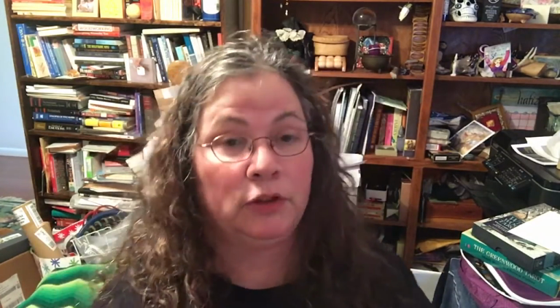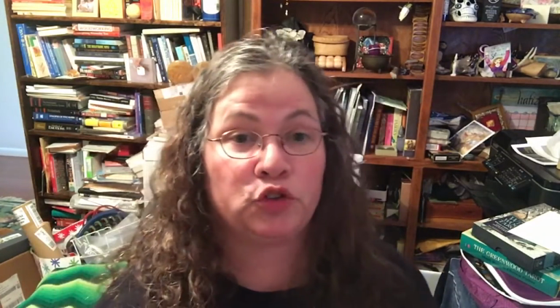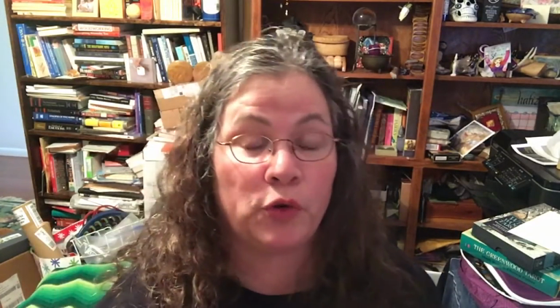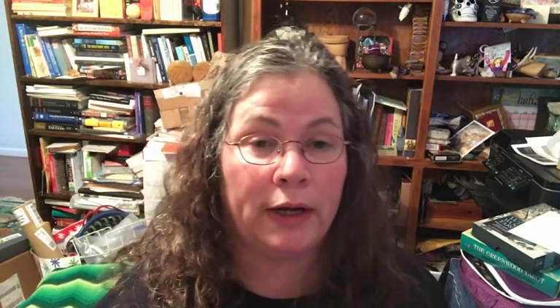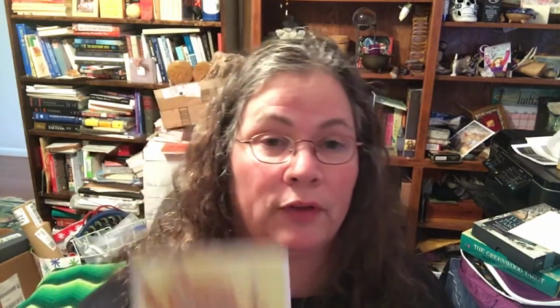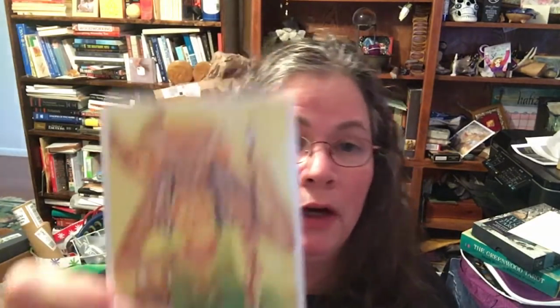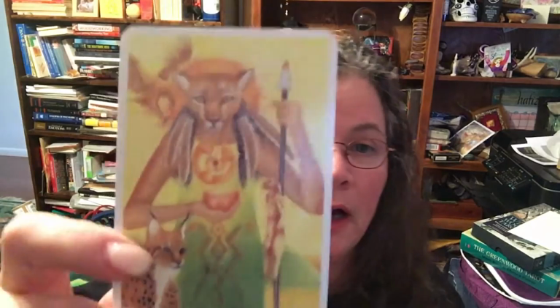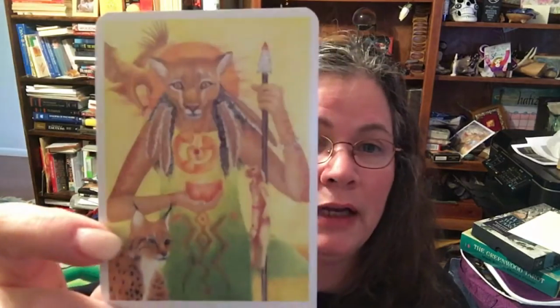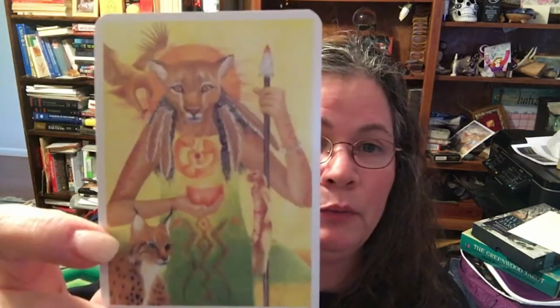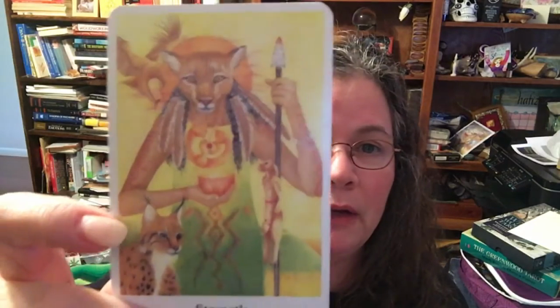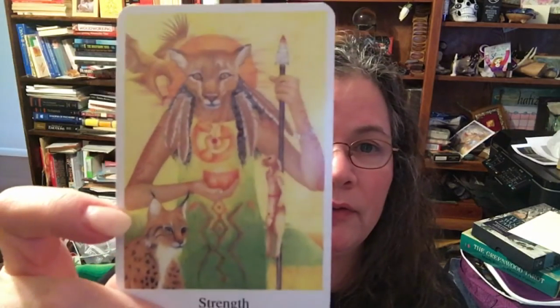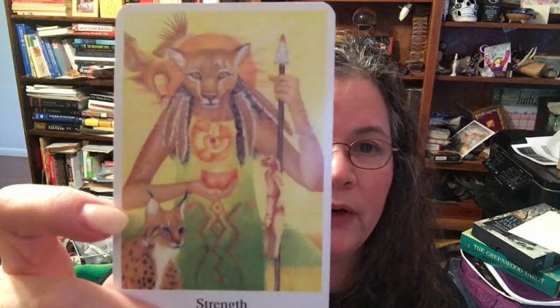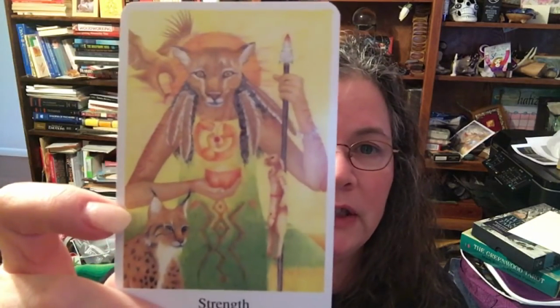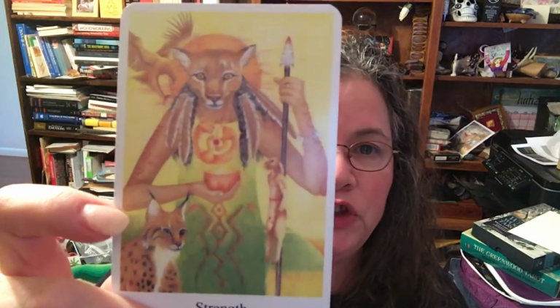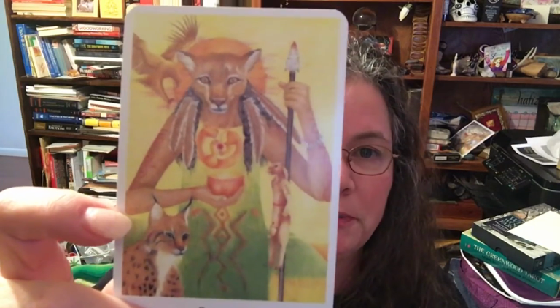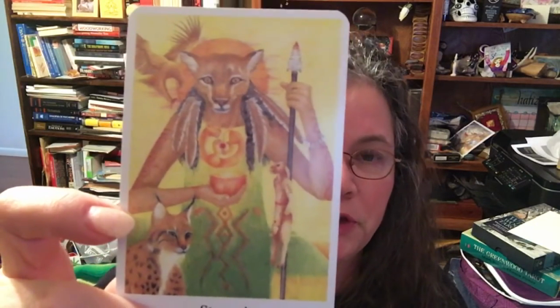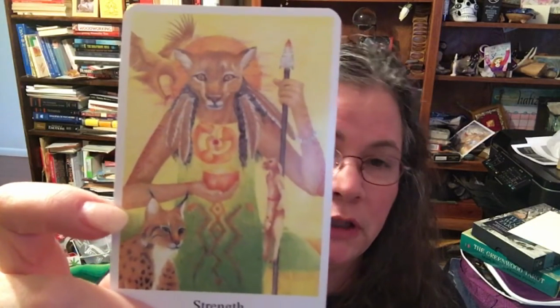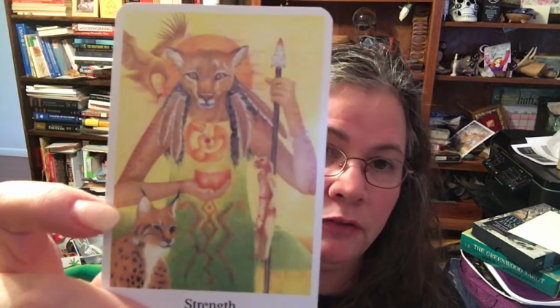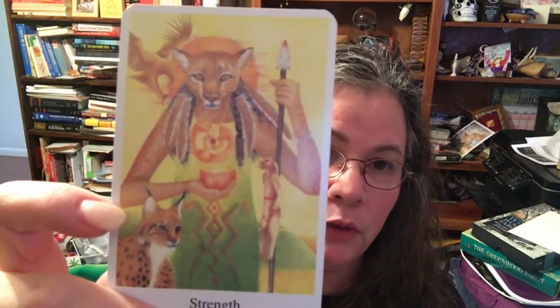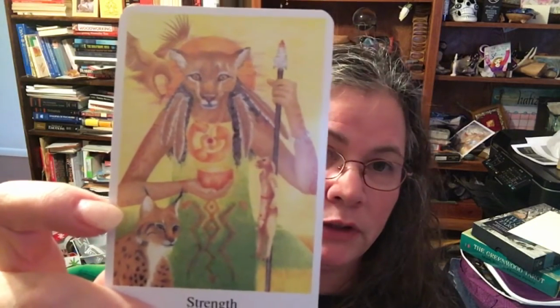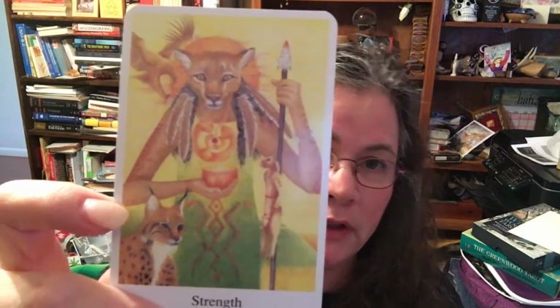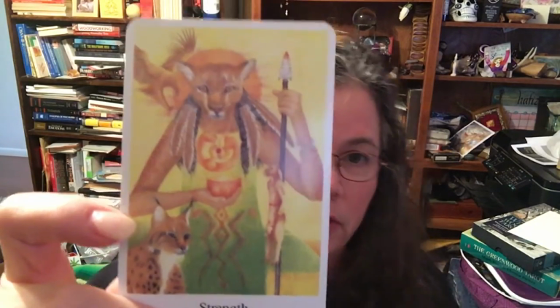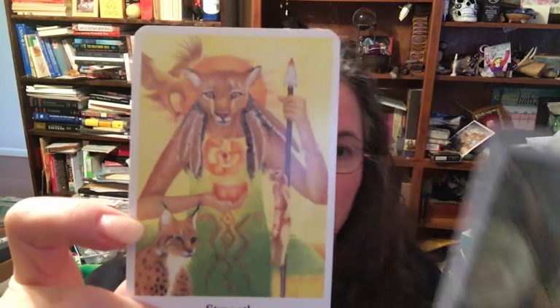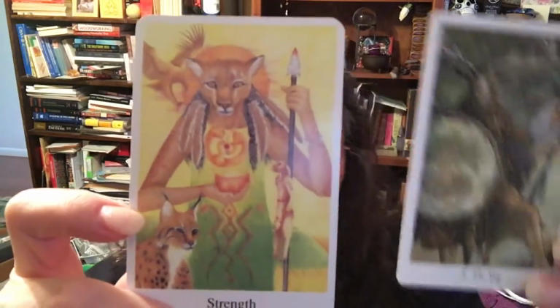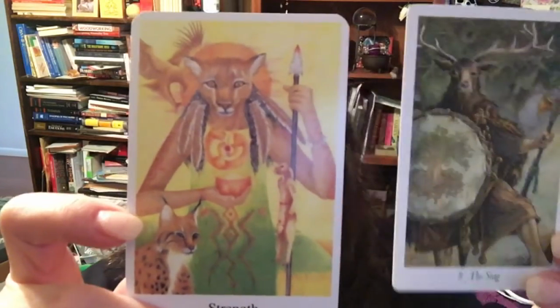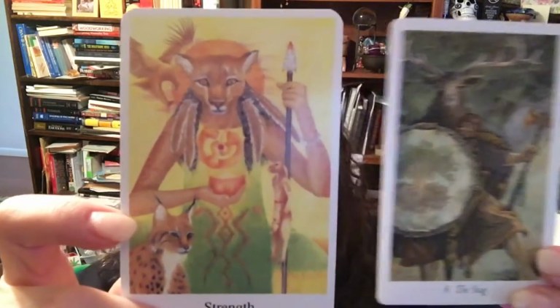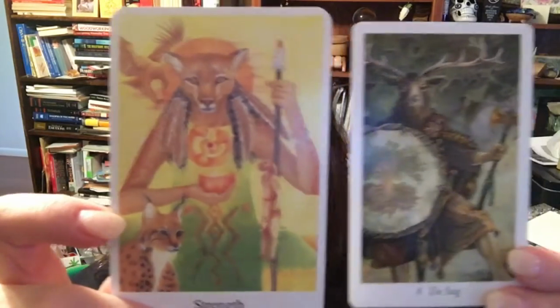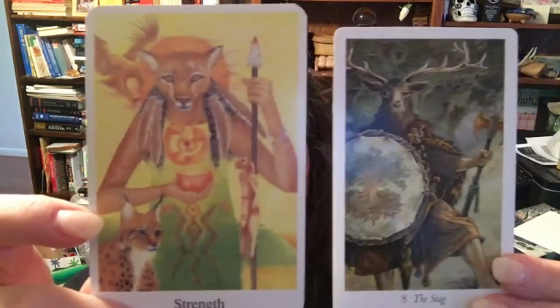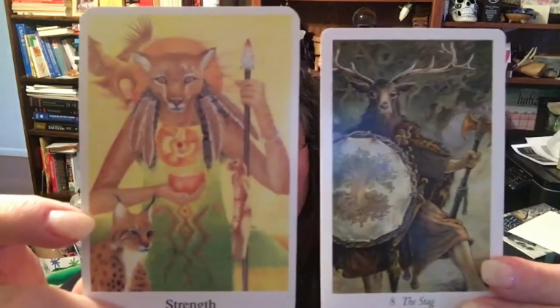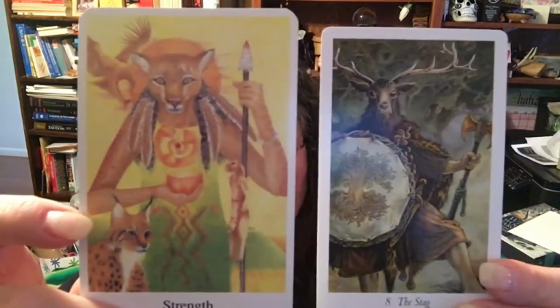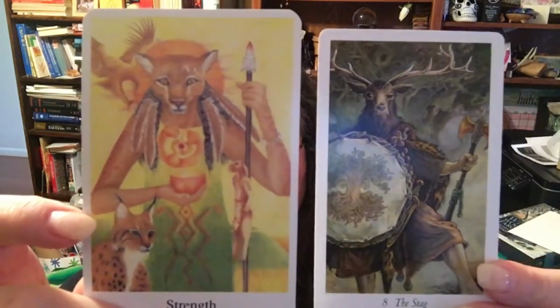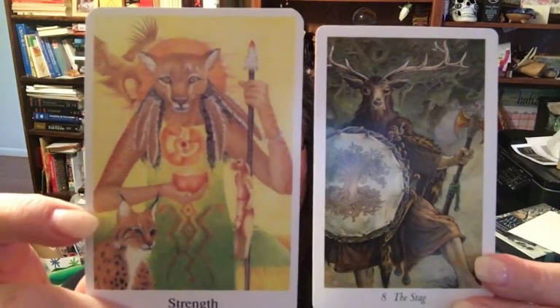Strength: again, we have a very Egyptian influence in the Greenwood version, and we don't in the Wildwood.